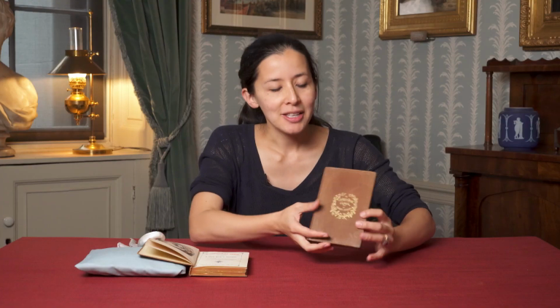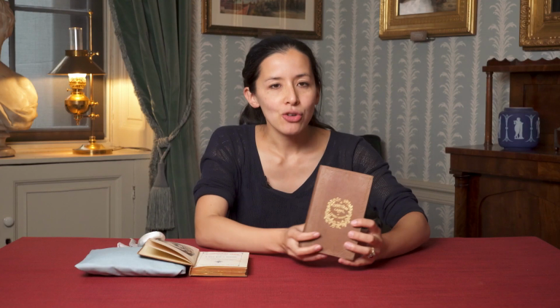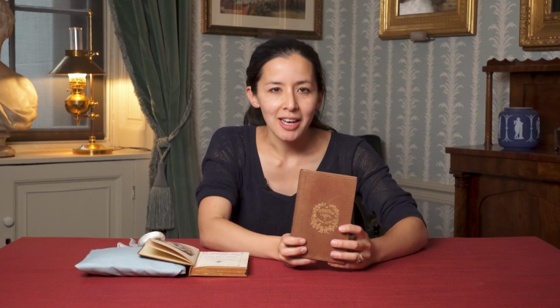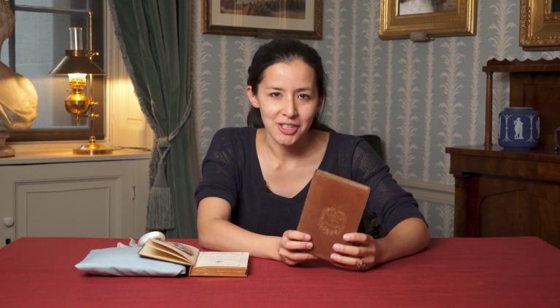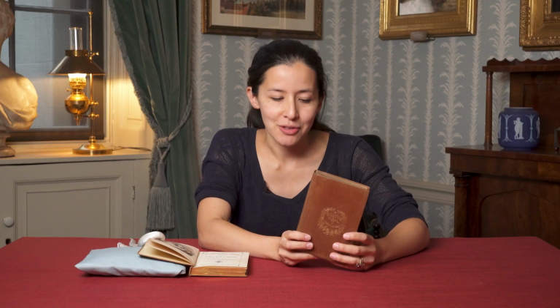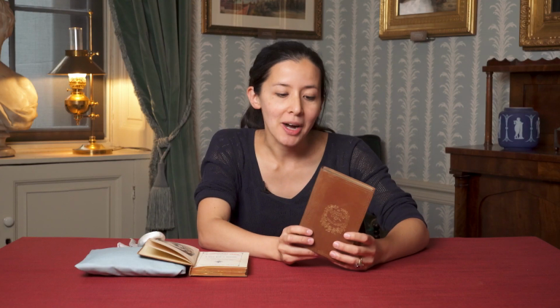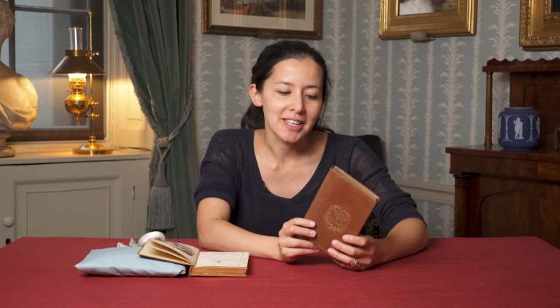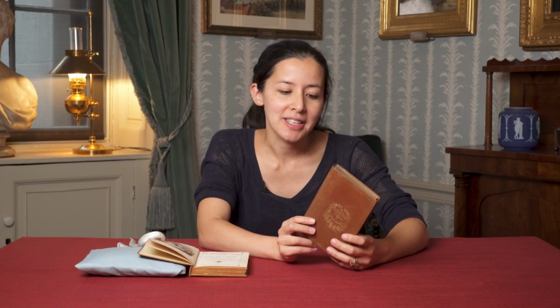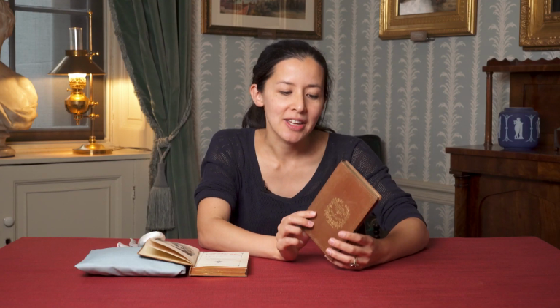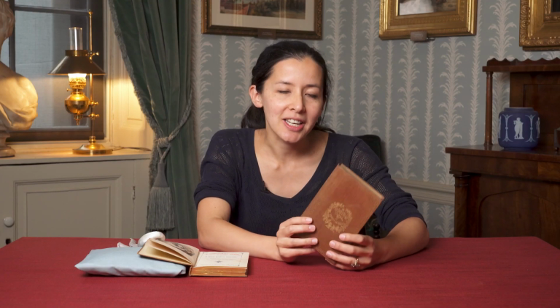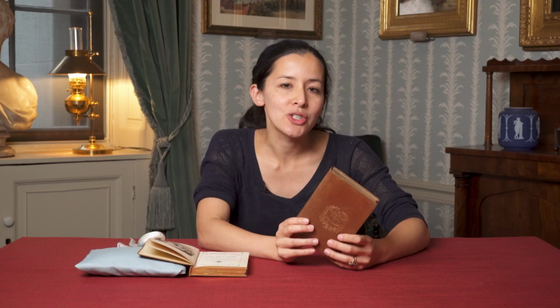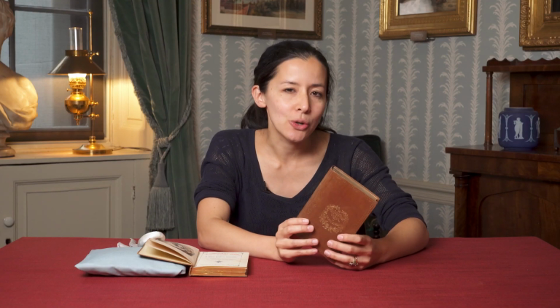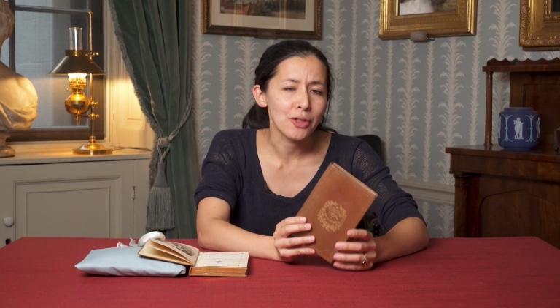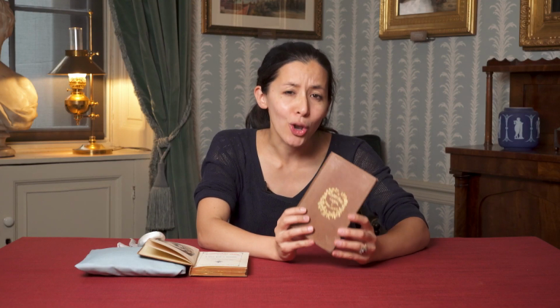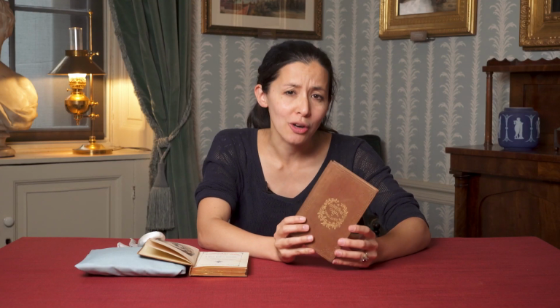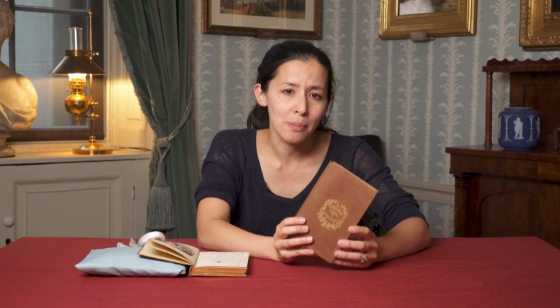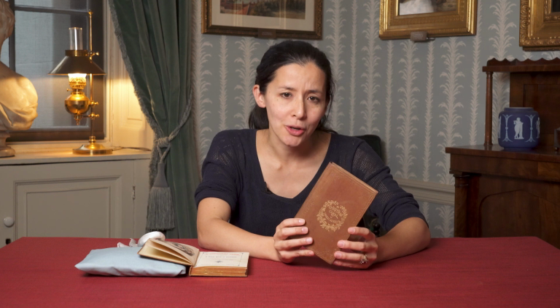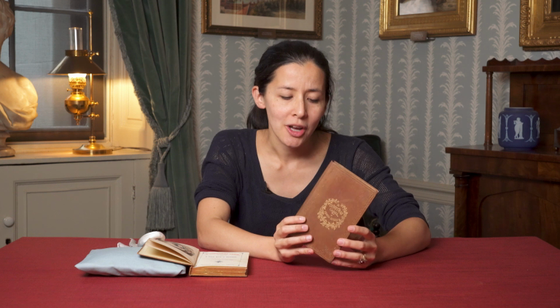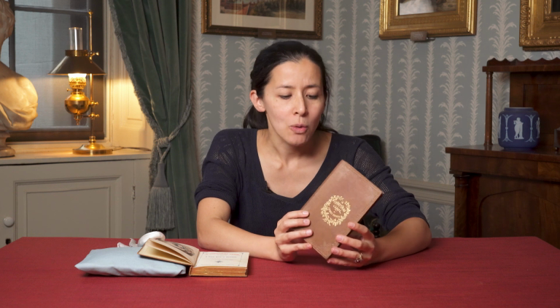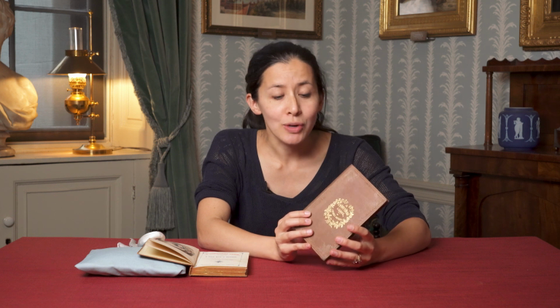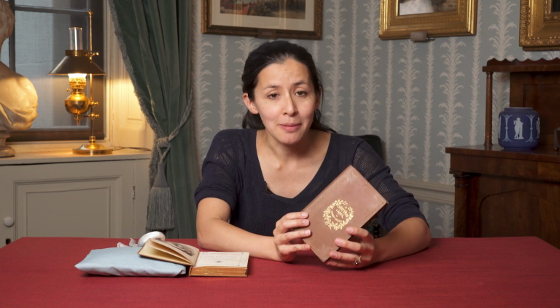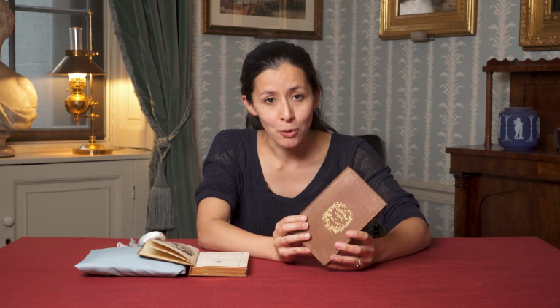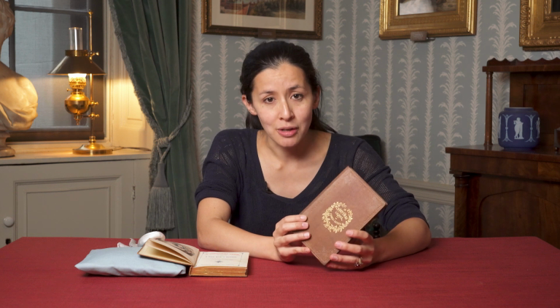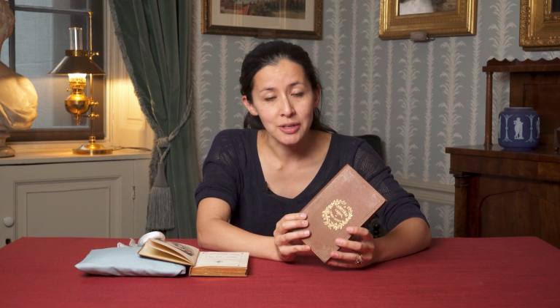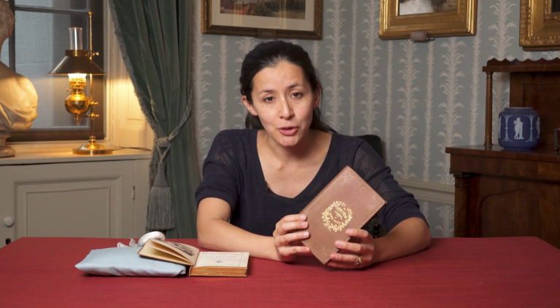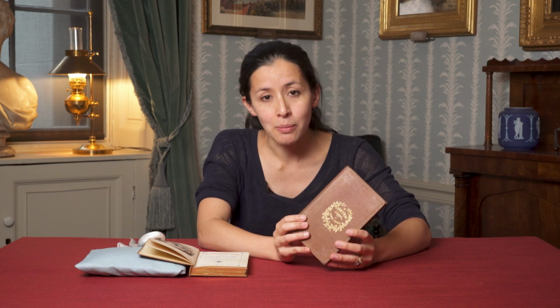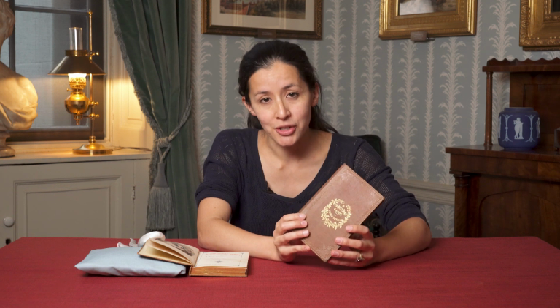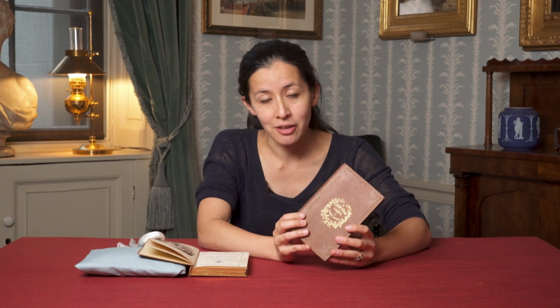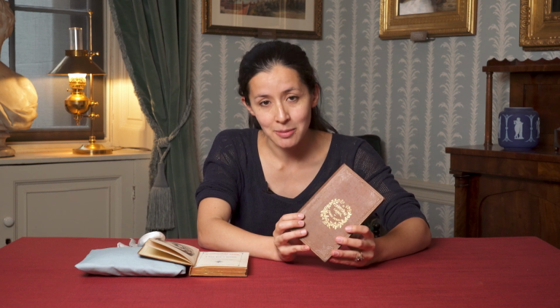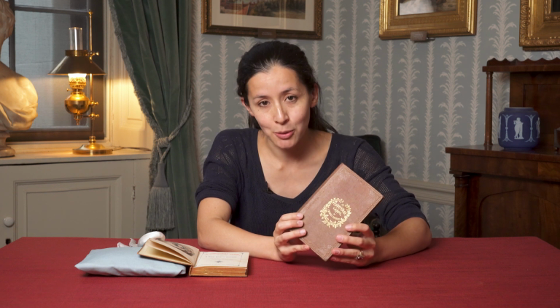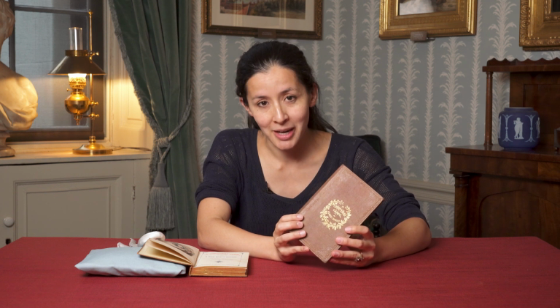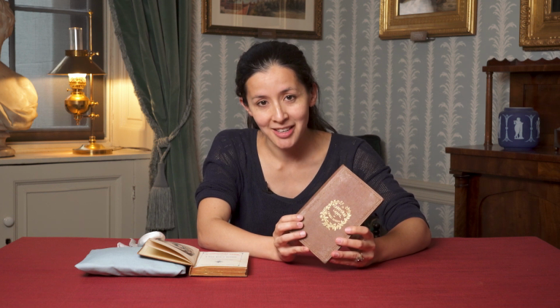These trial editions remind us that Dickens knew that the look of the book was really important for this new emerging Christmas book market.